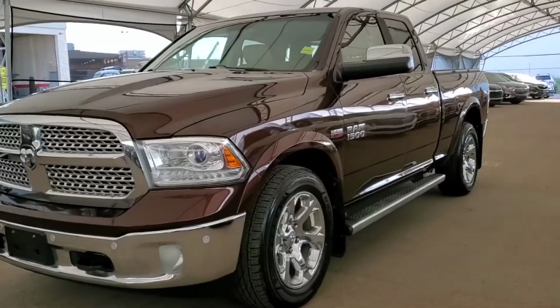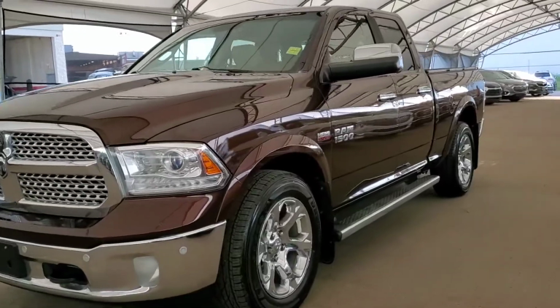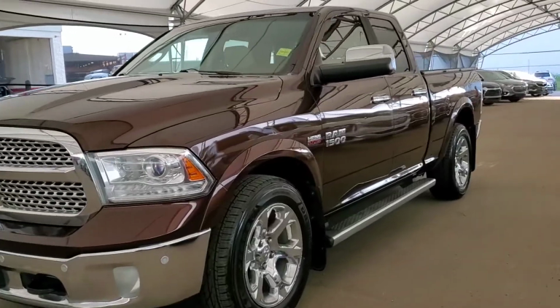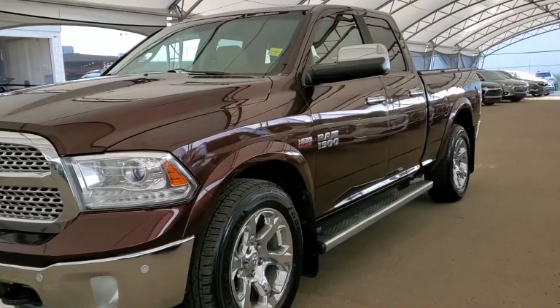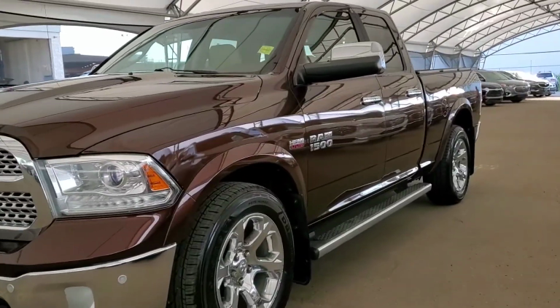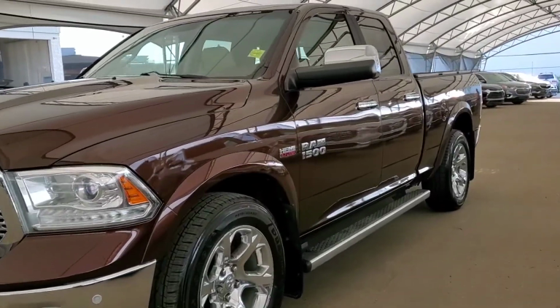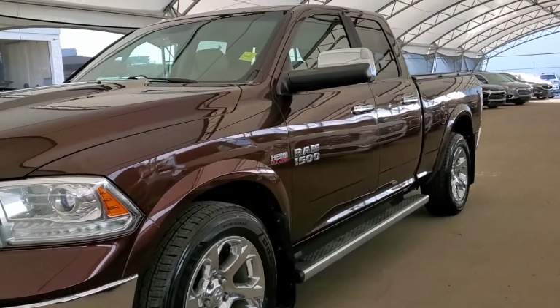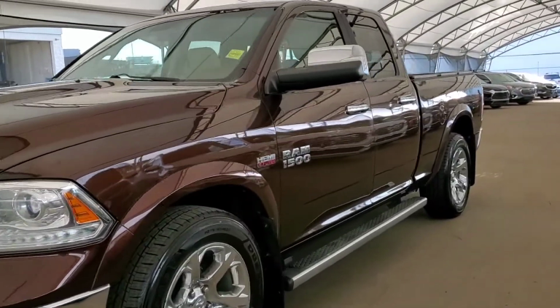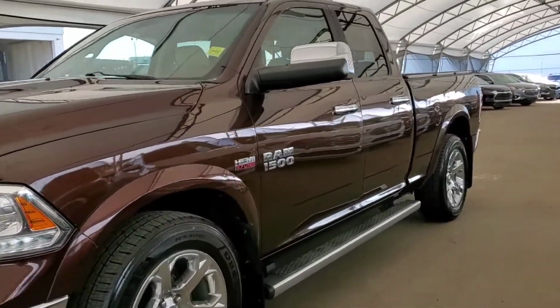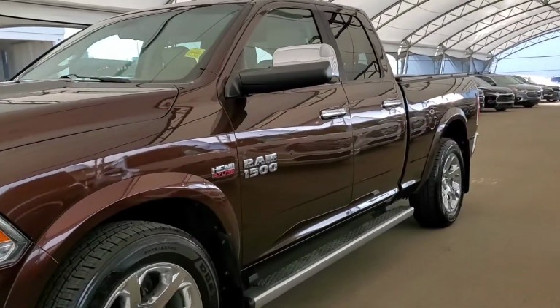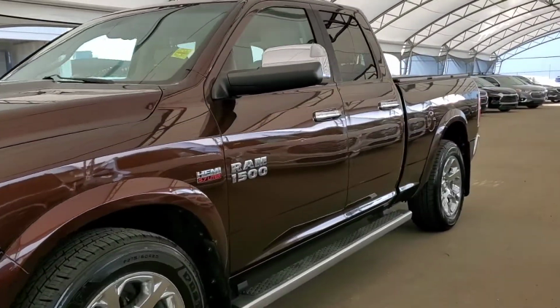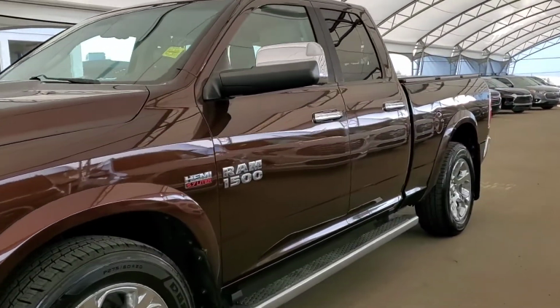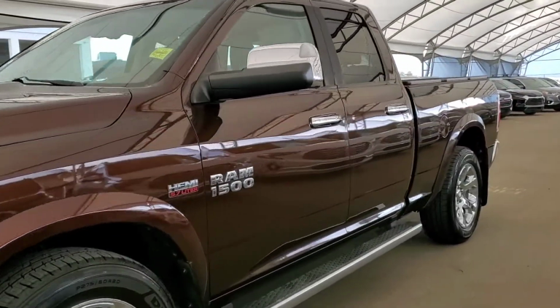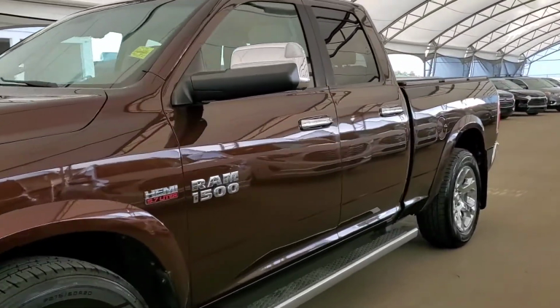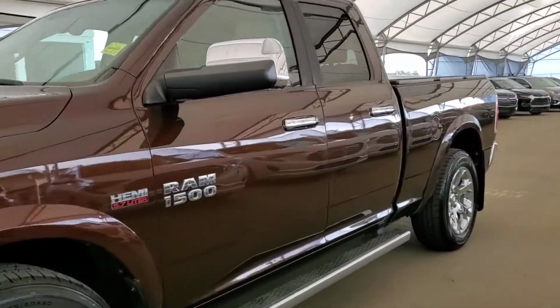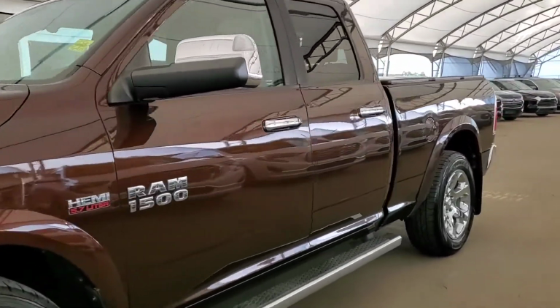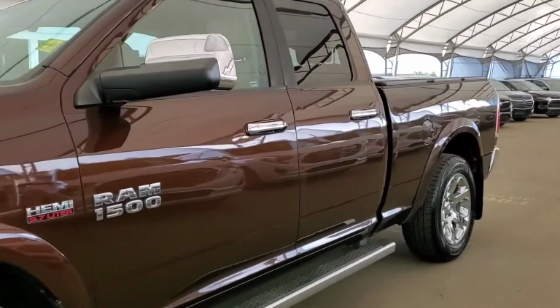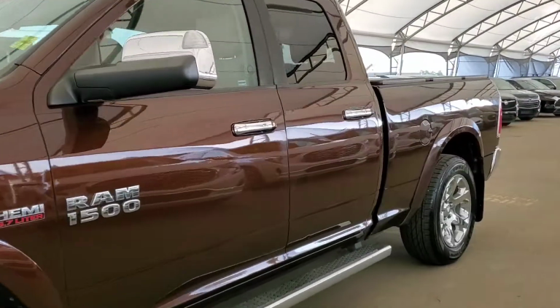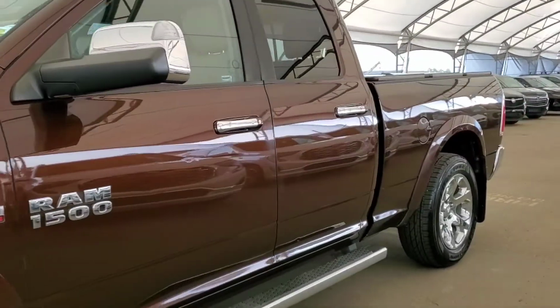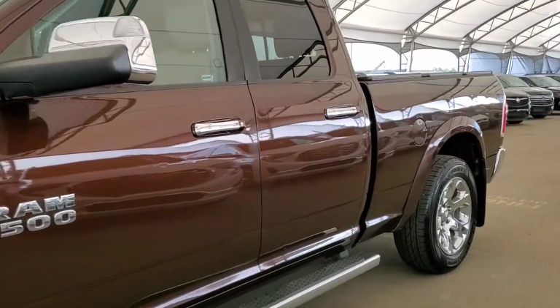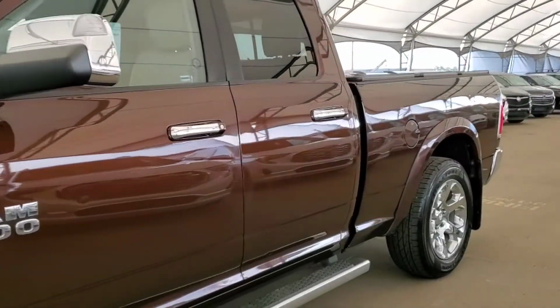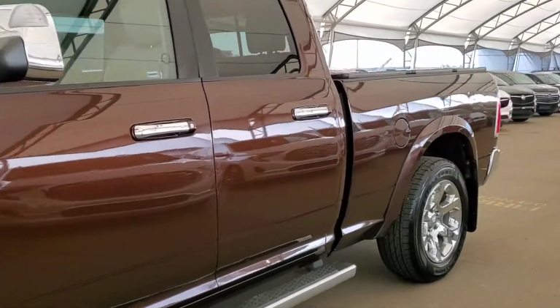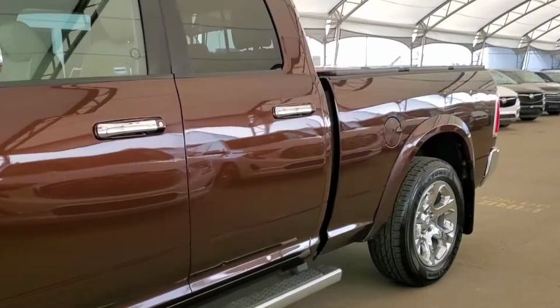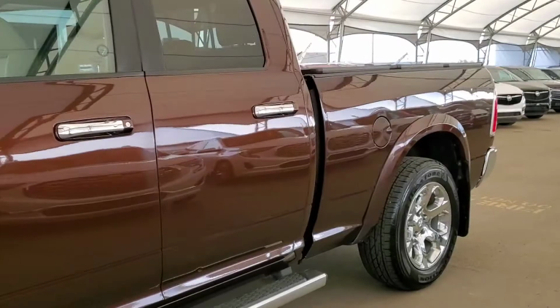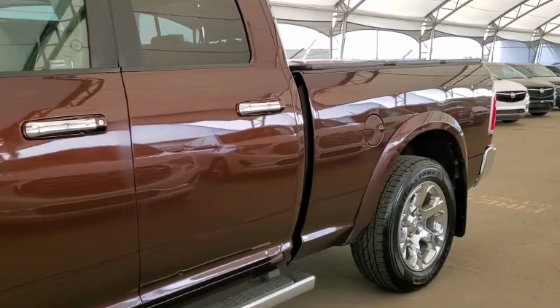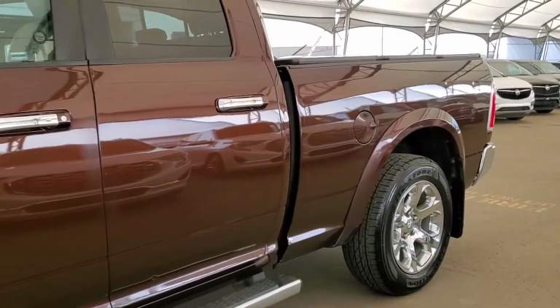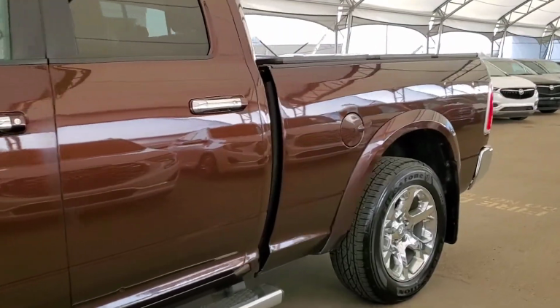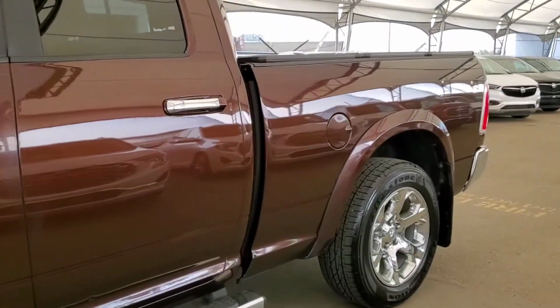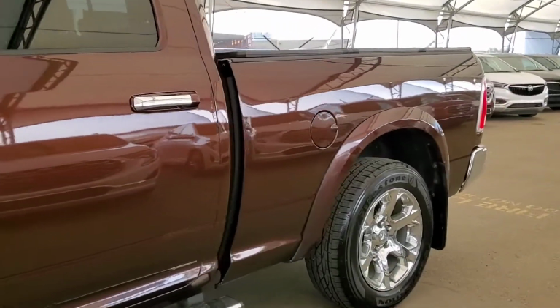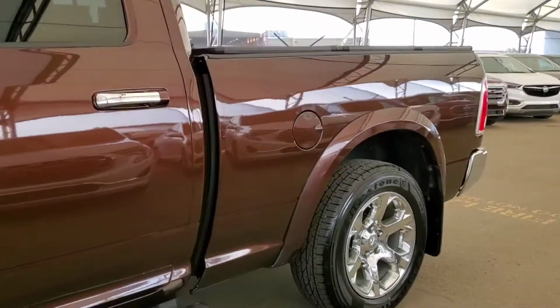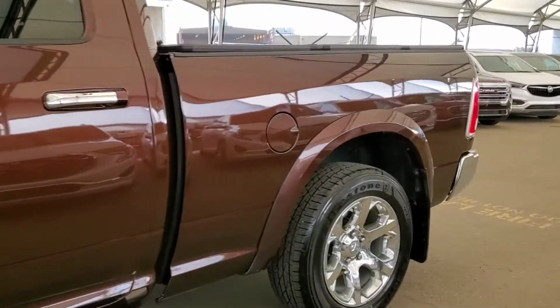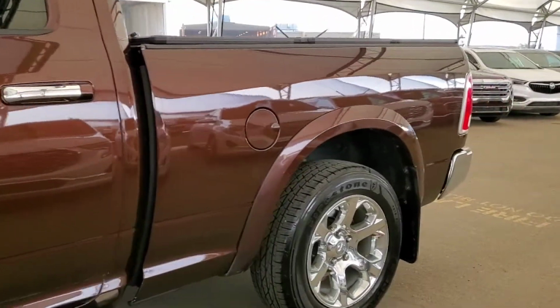Welcome to Davis Chevrolet. This is a pre-owned 2014 Dodge Ram Laramie in Brown.